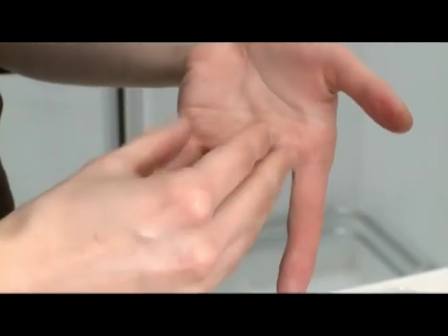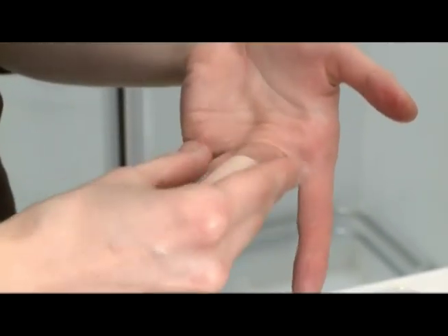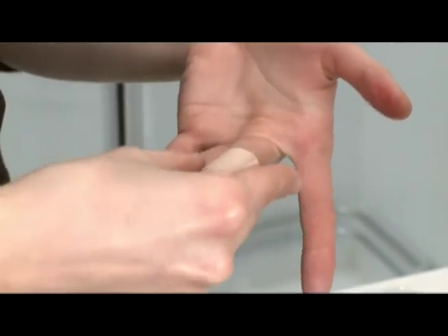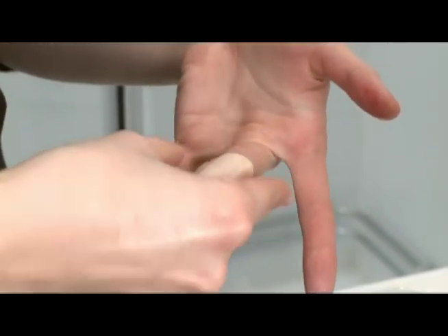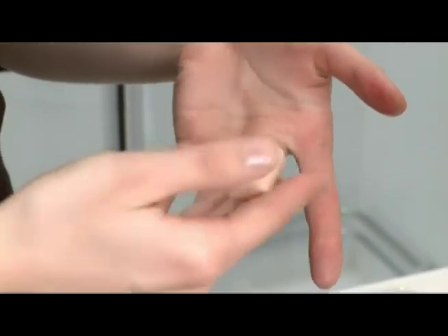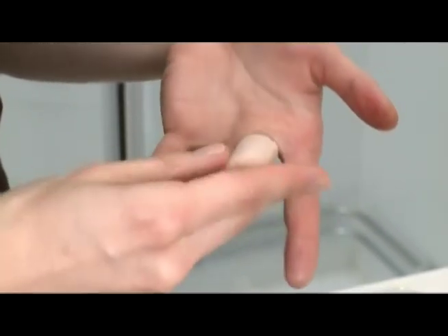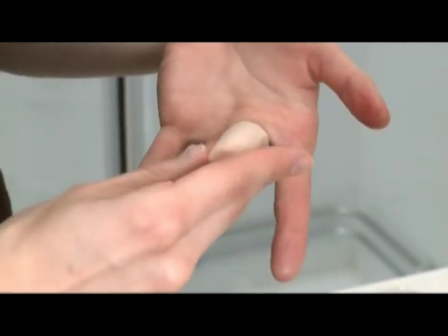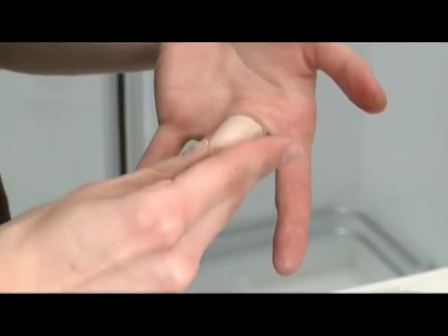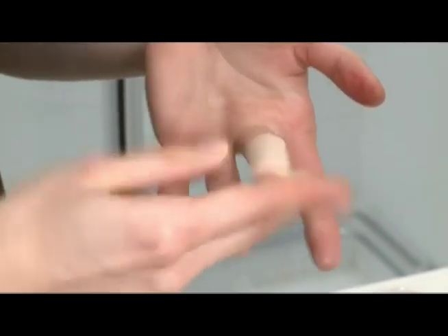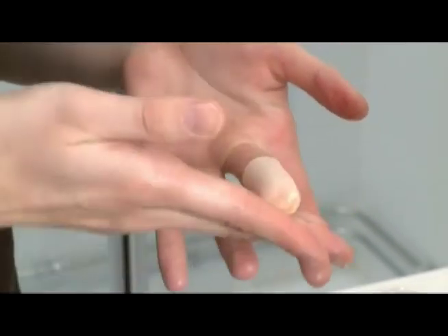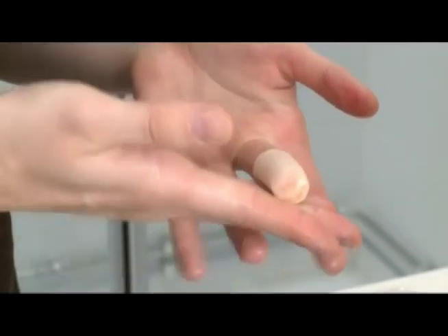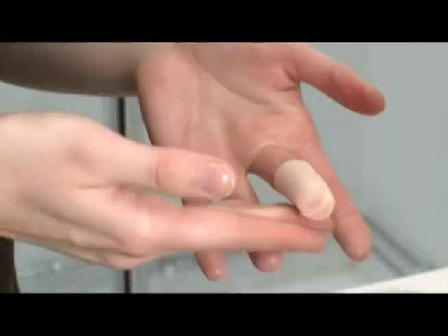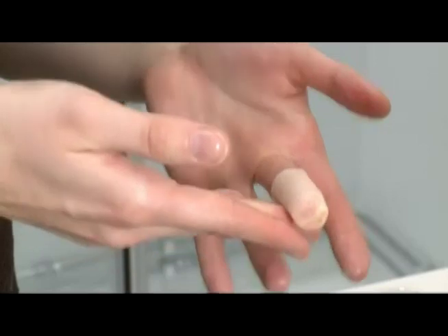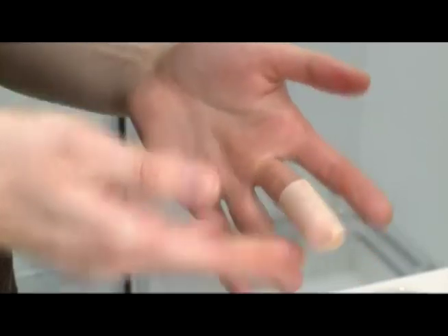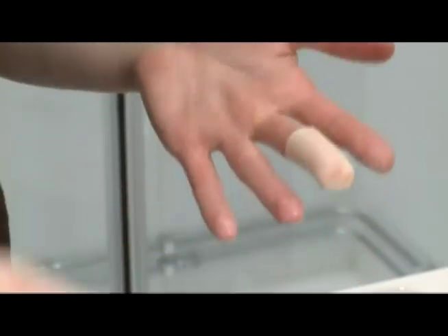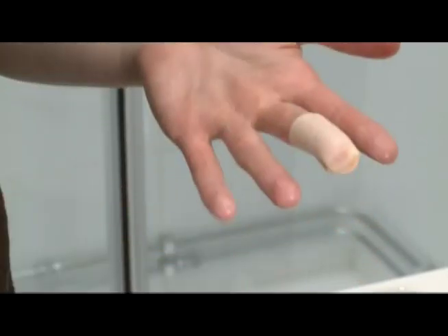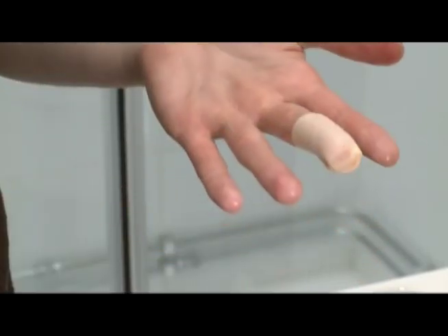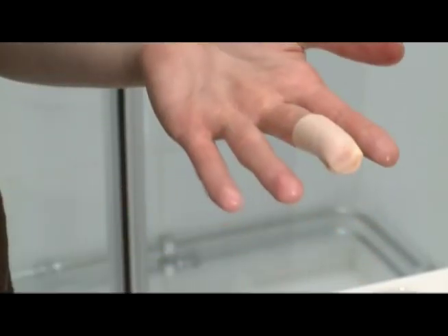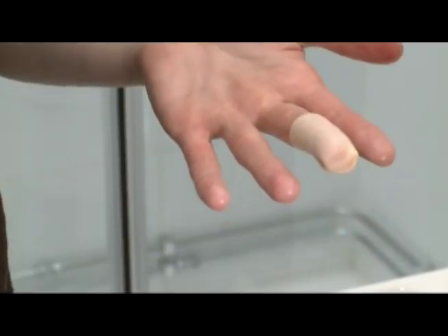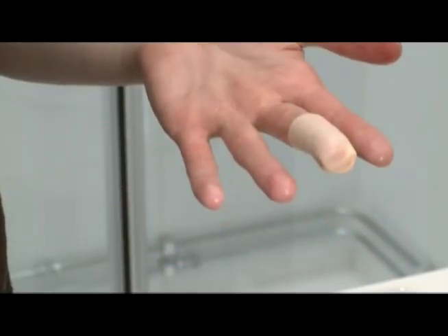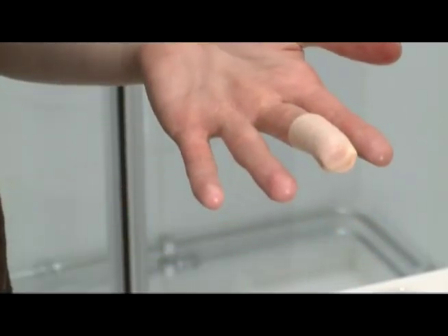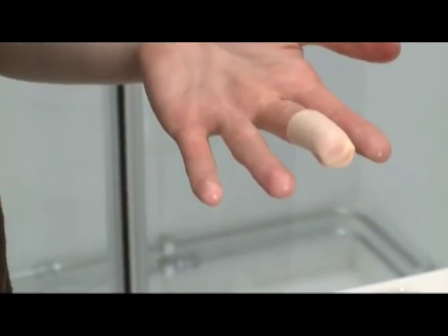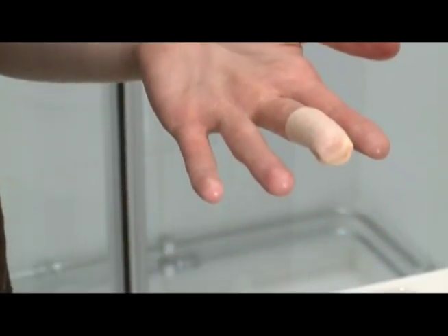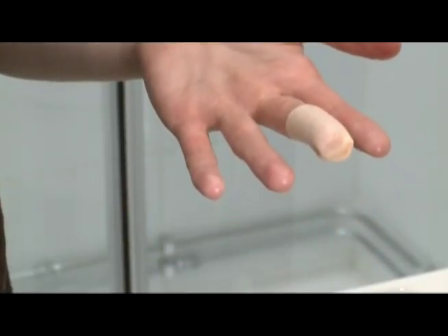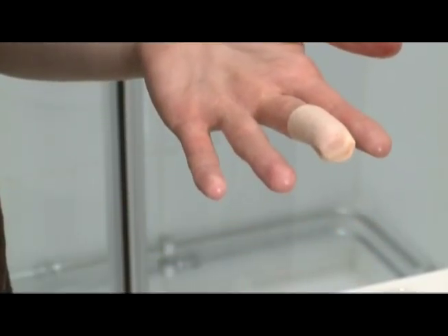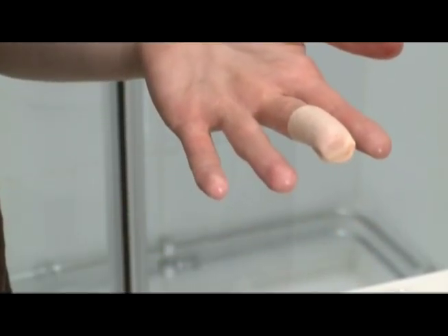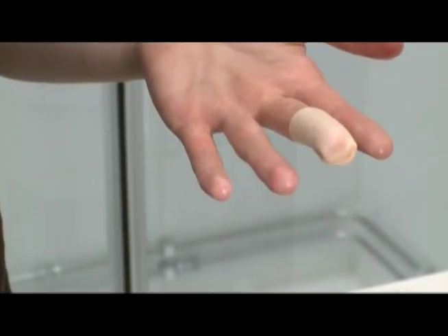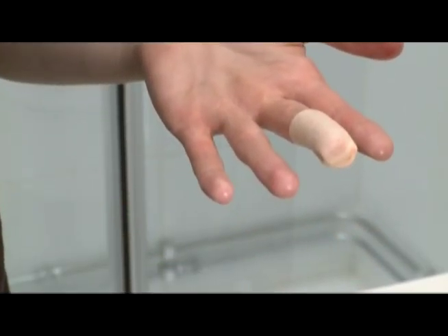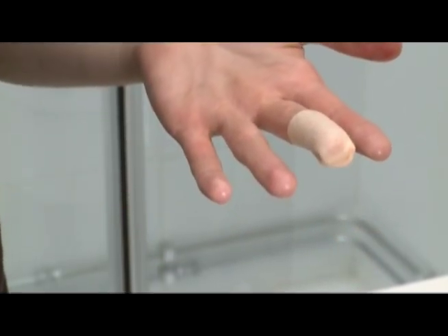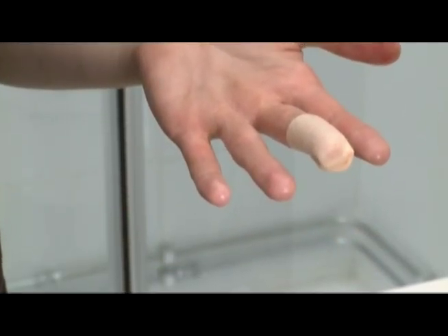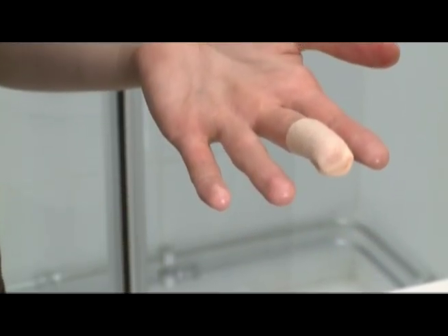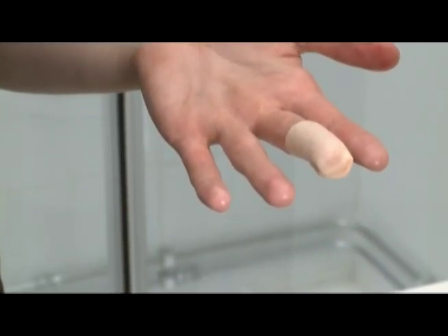A helpful tip: the SoftOne bandage has to be long enough to cover at least one joint in order to stay put.